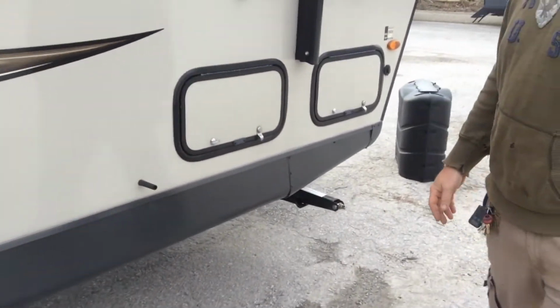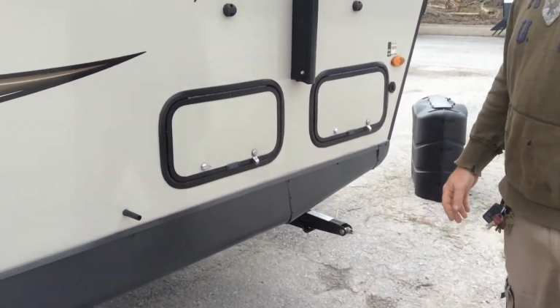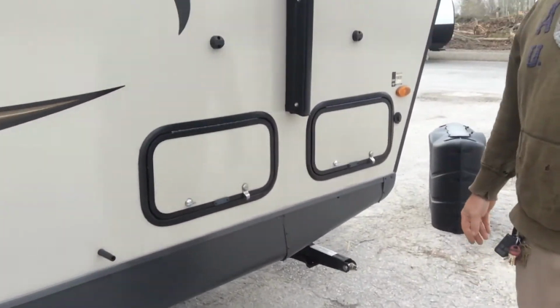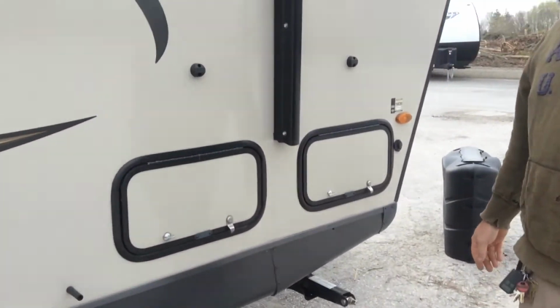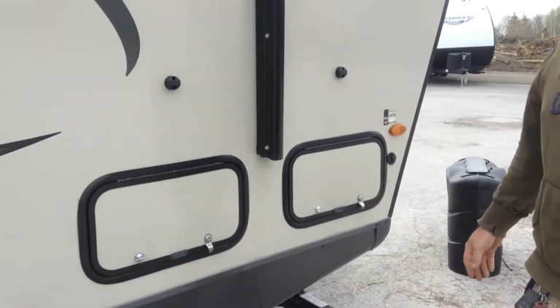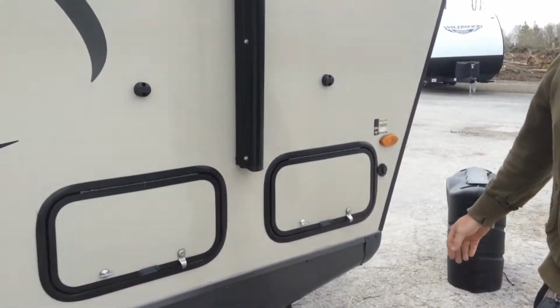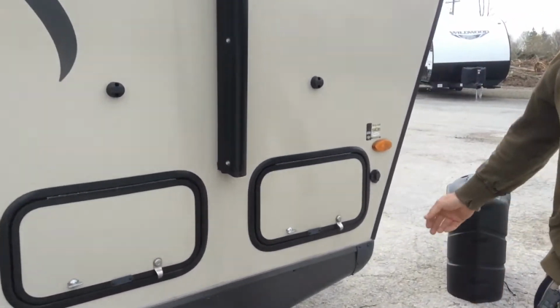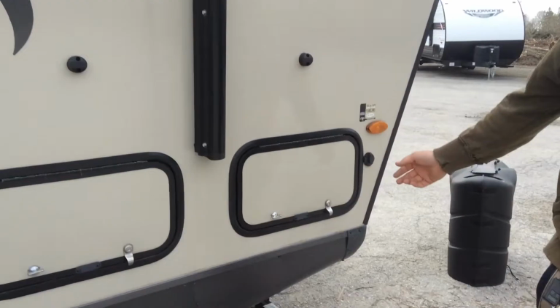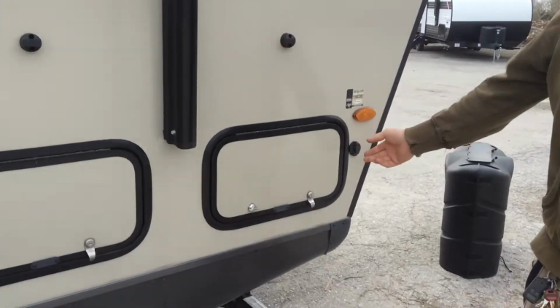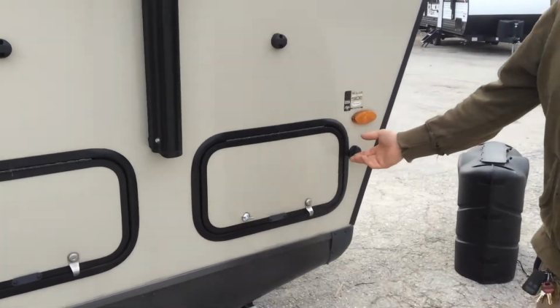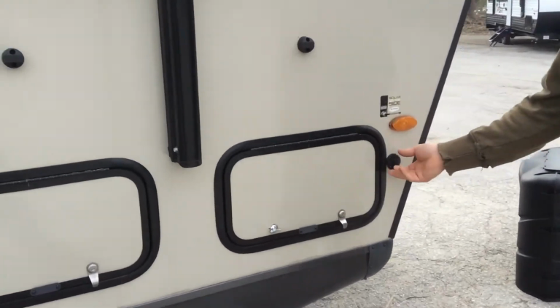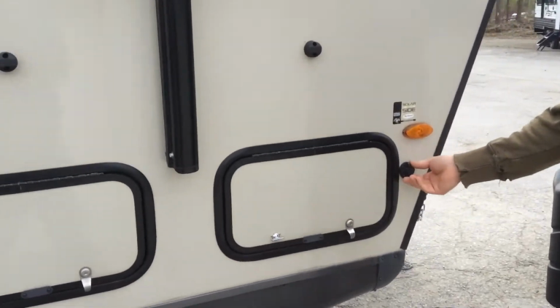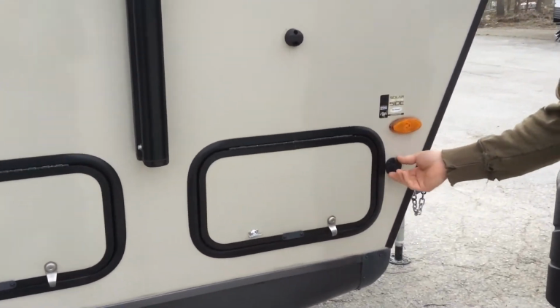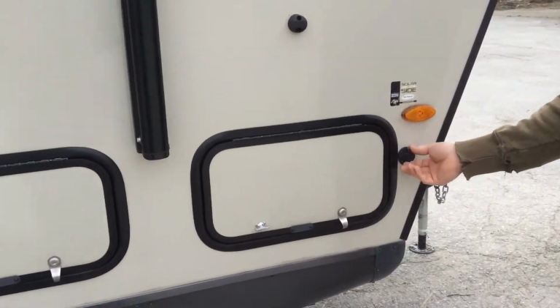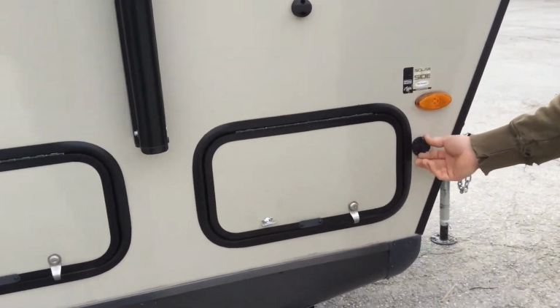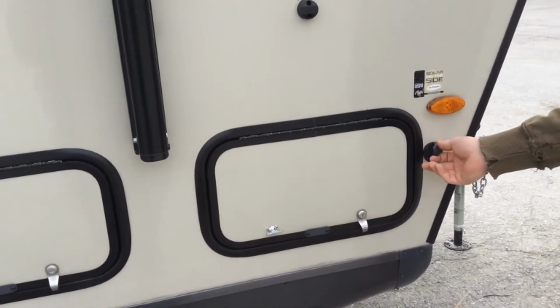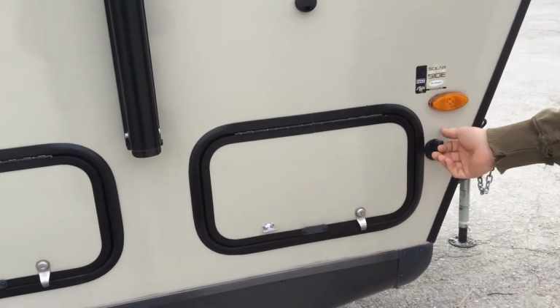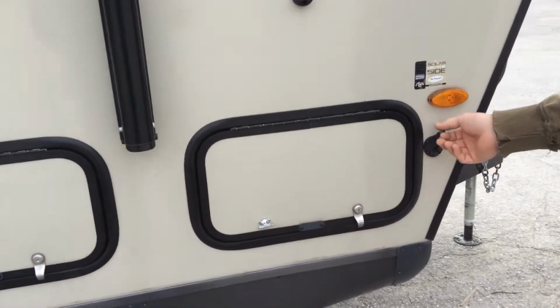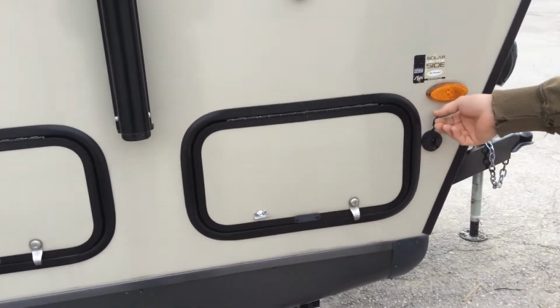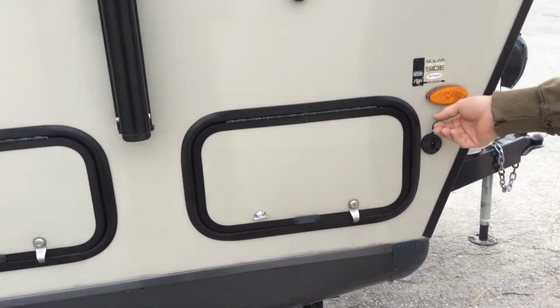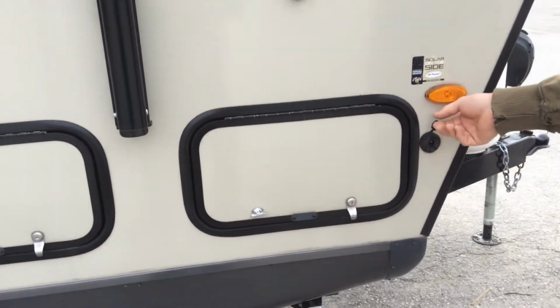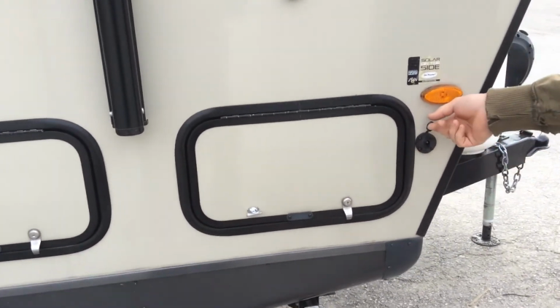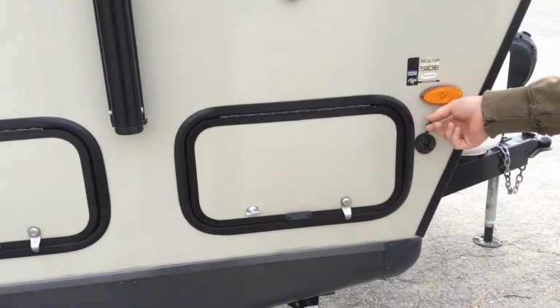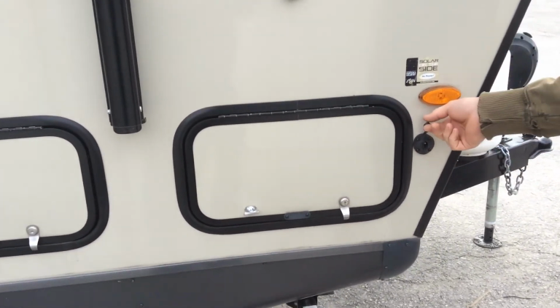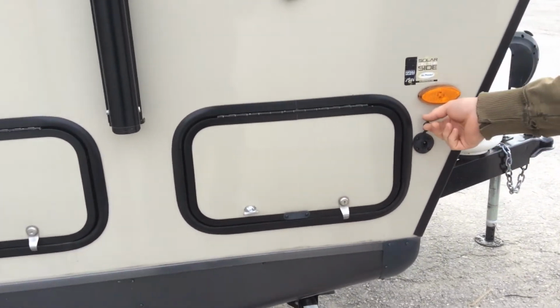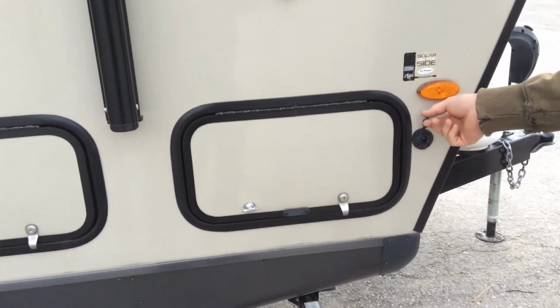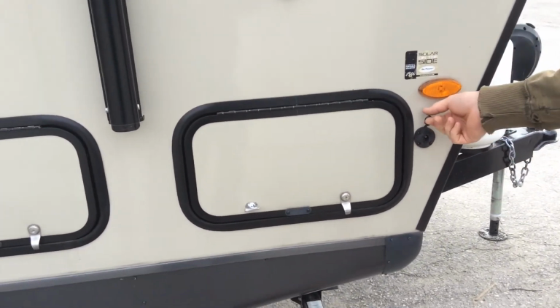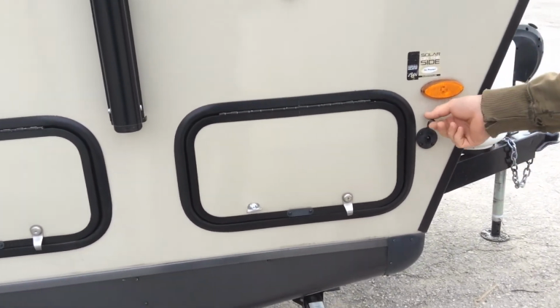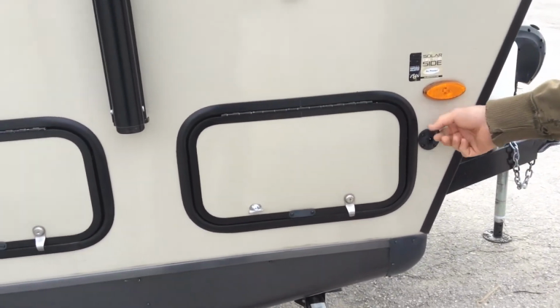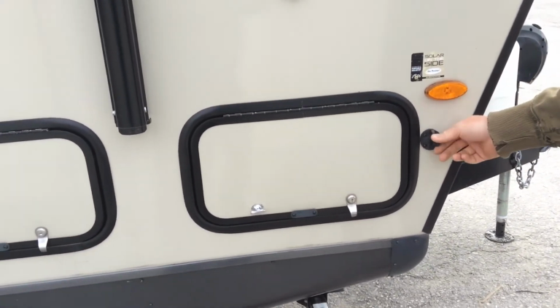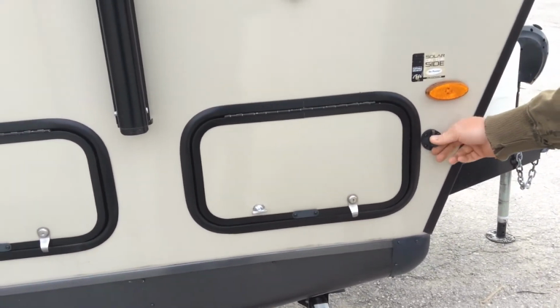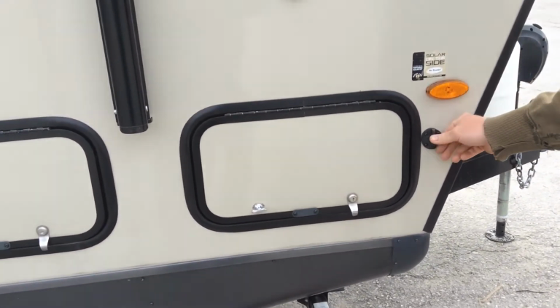Up at the front here, if you want to add solar panels, you can plug in right here with them.